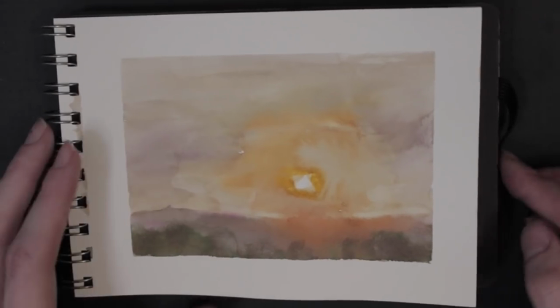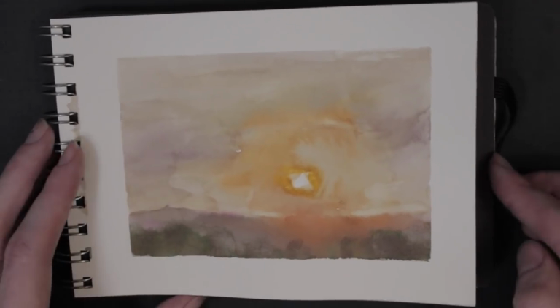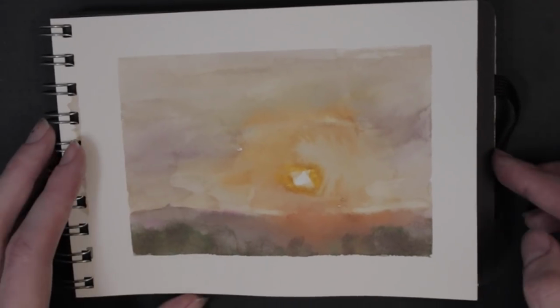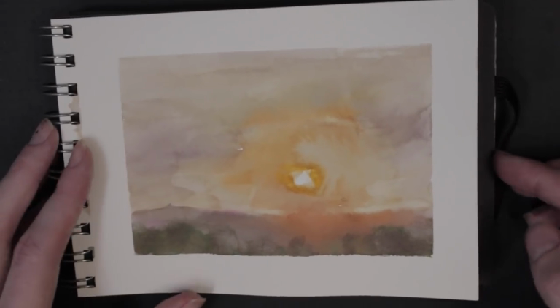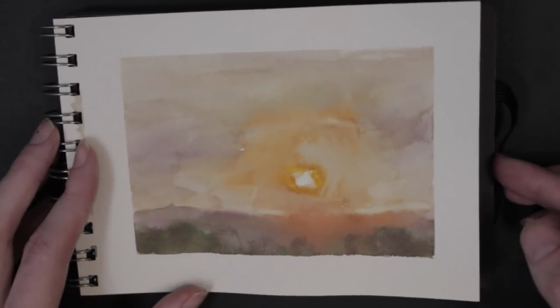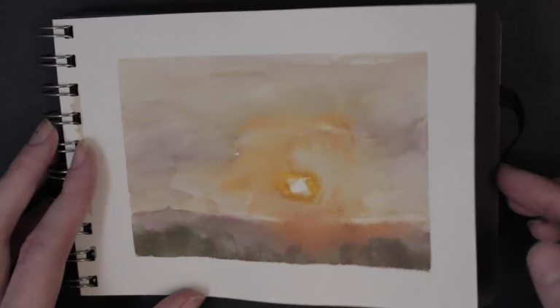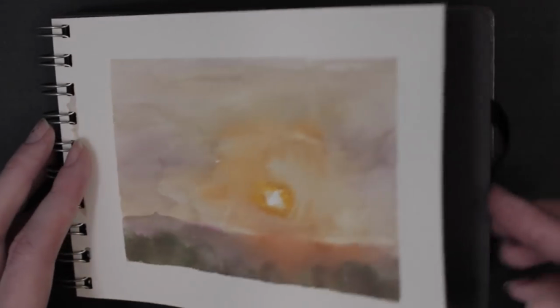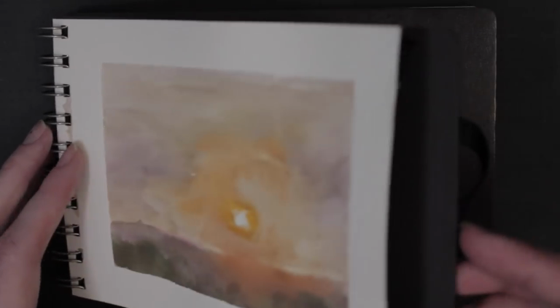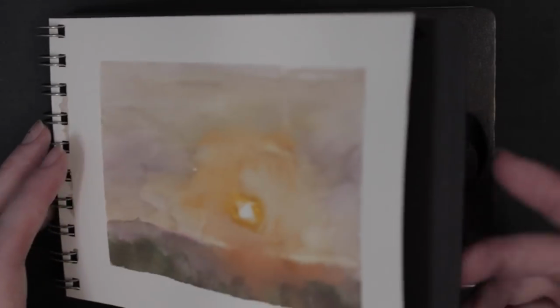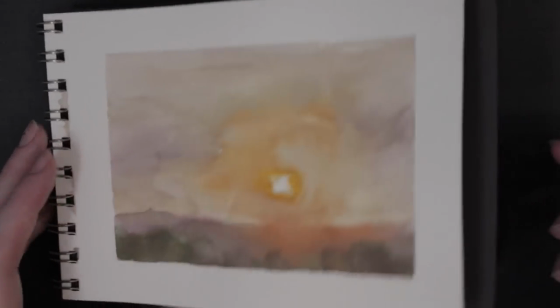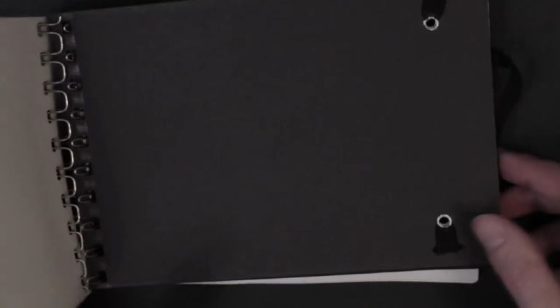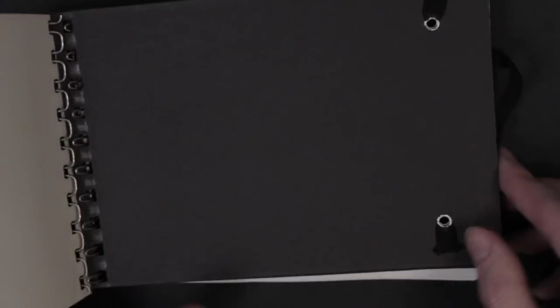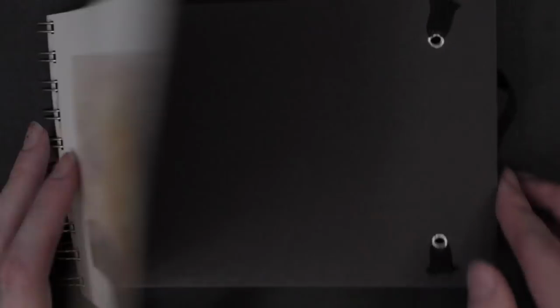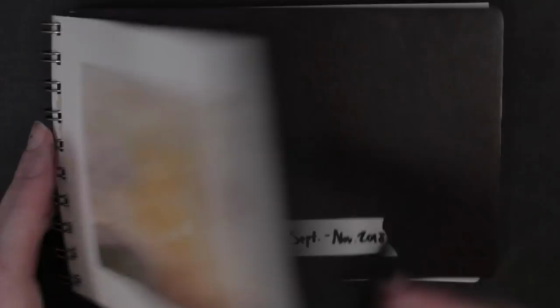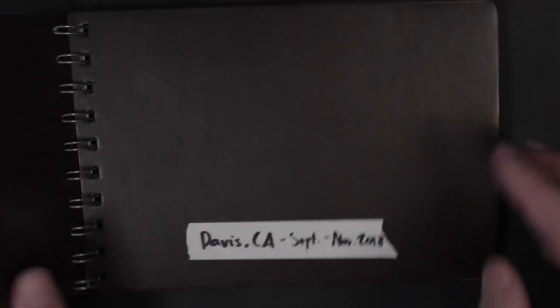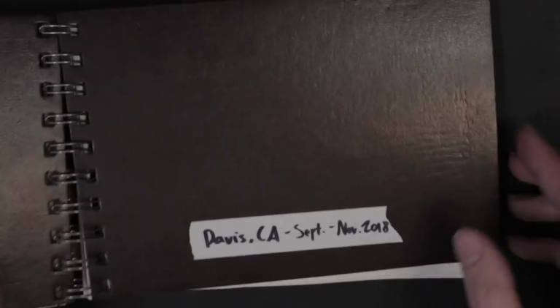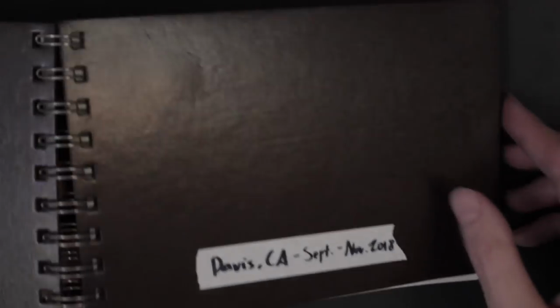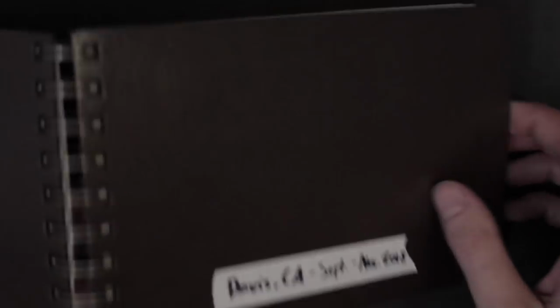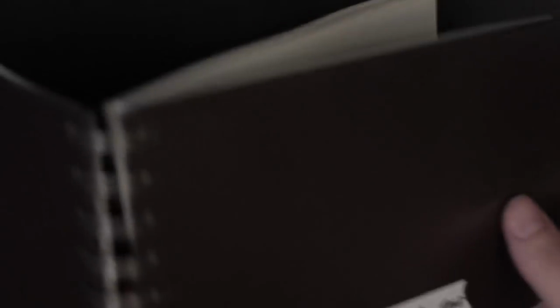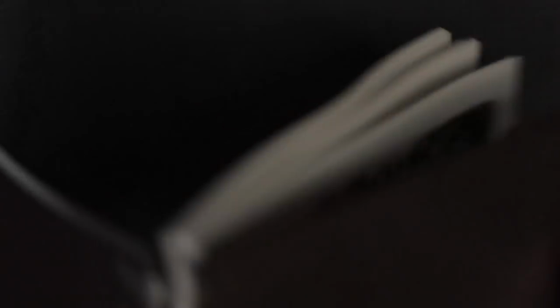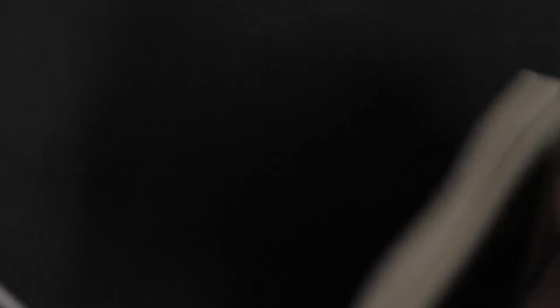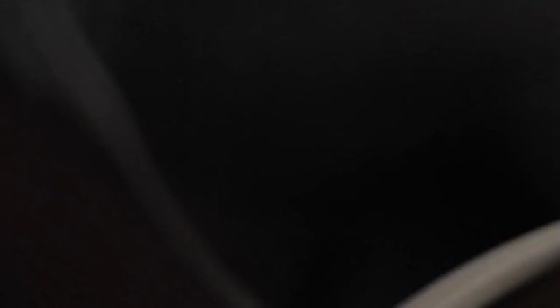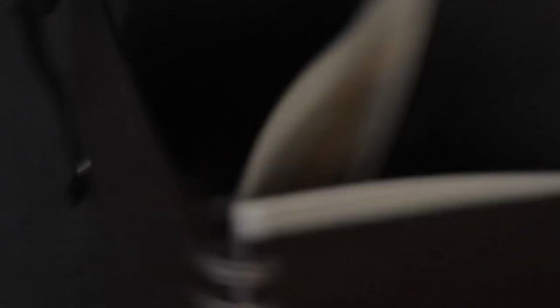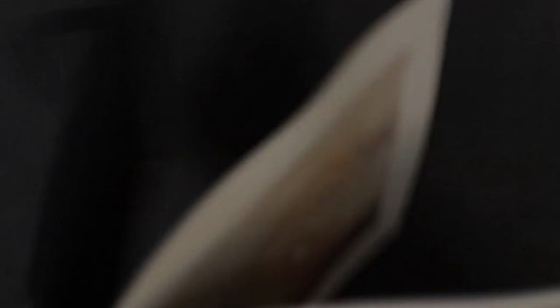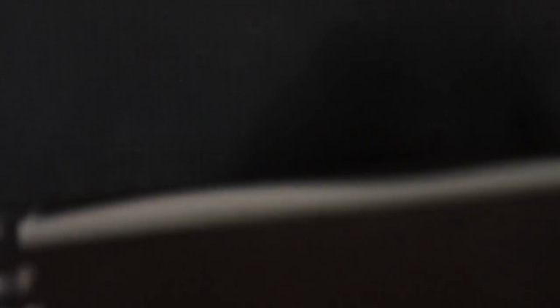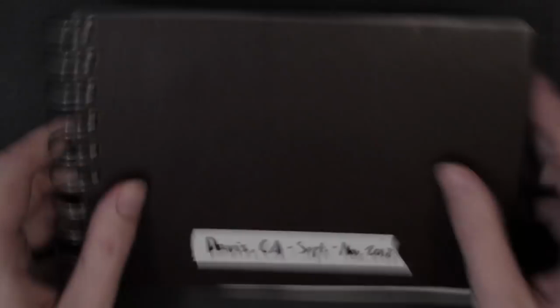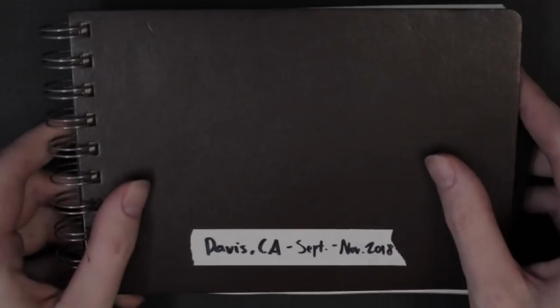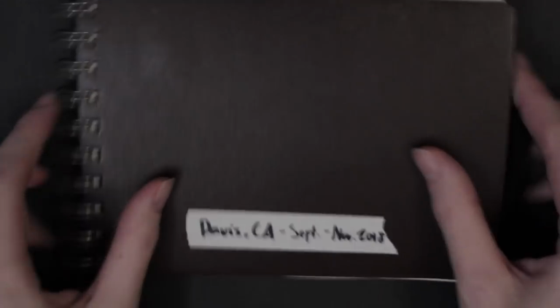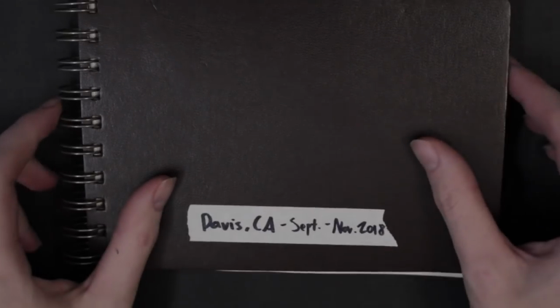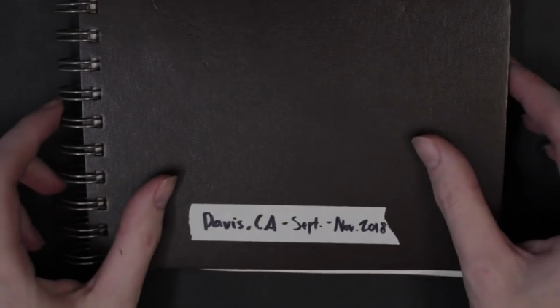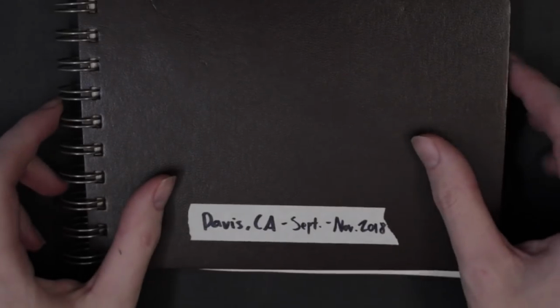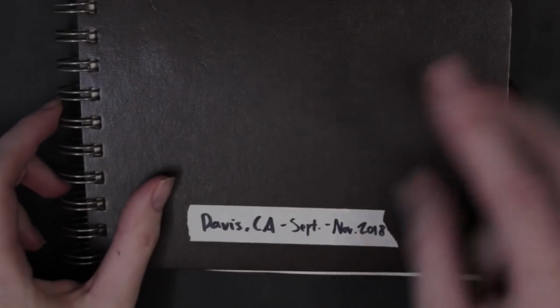Hope you guys enjoyed this little sketchbook tour. Thank you for watching.